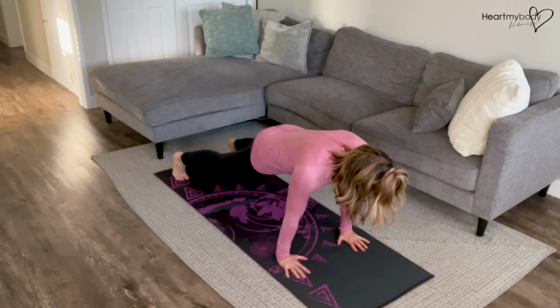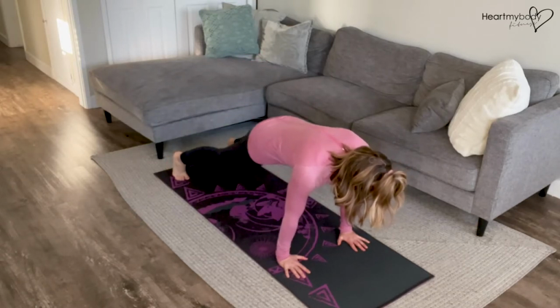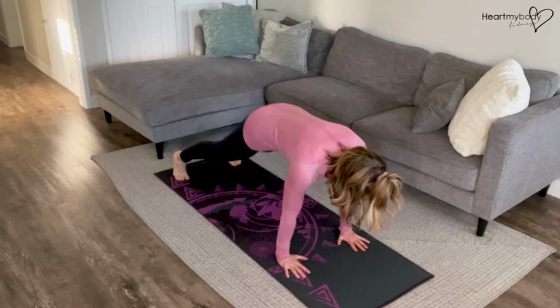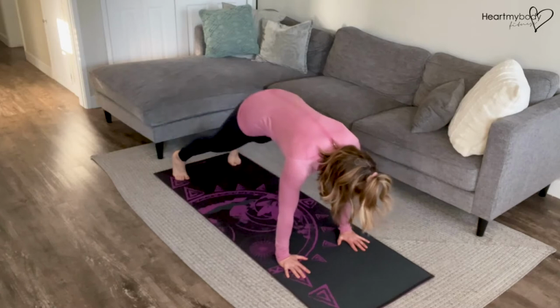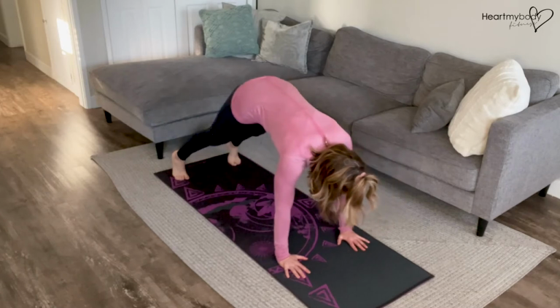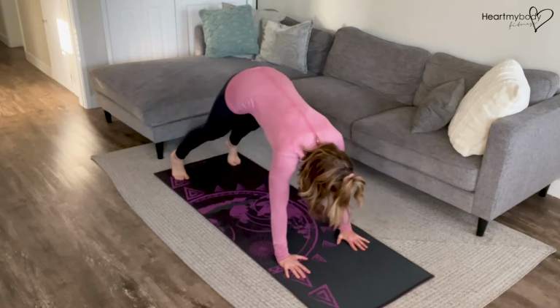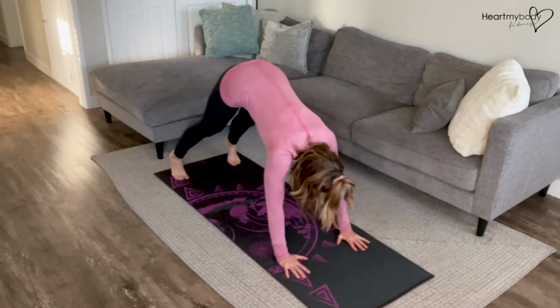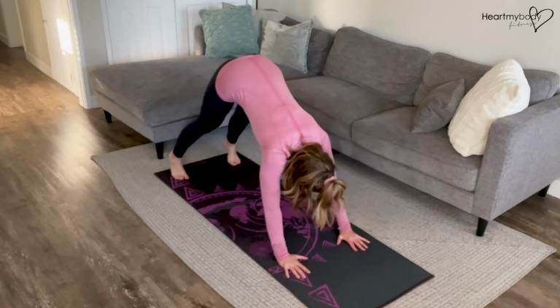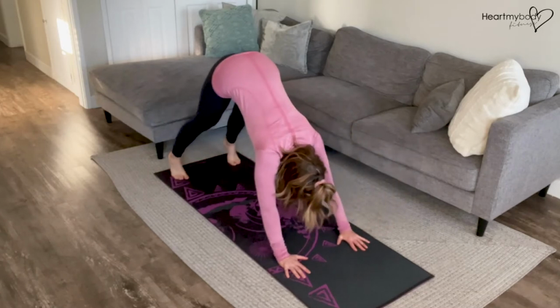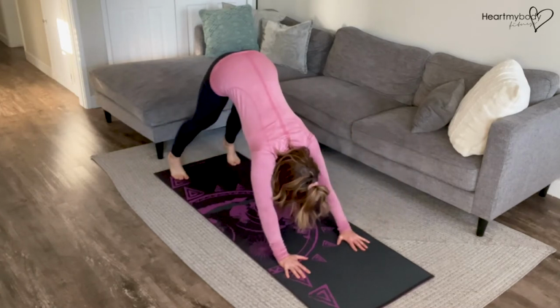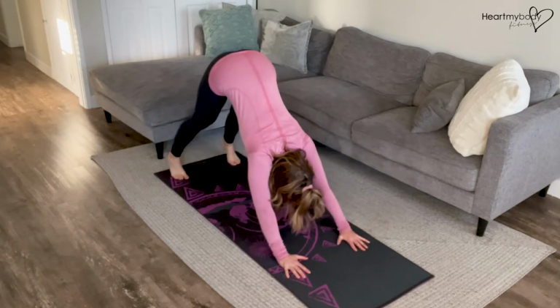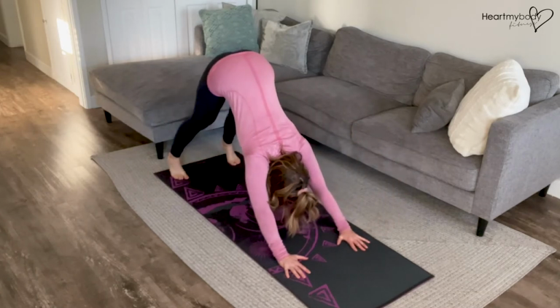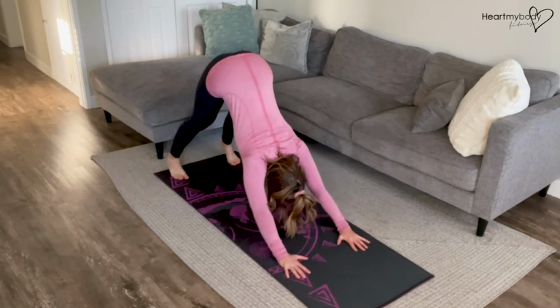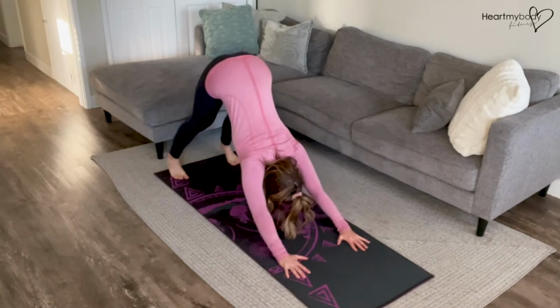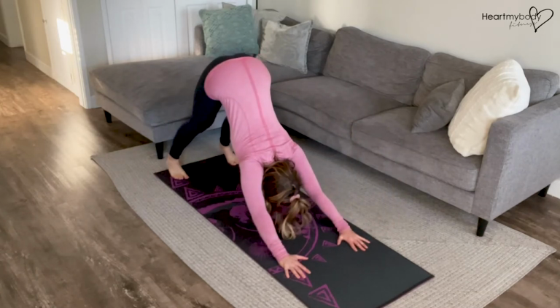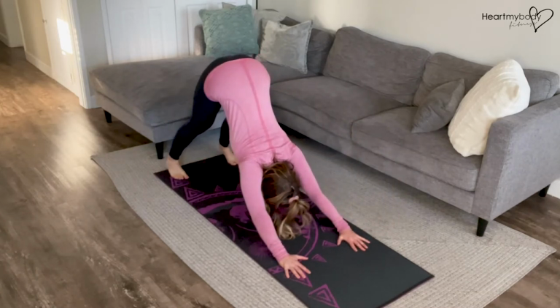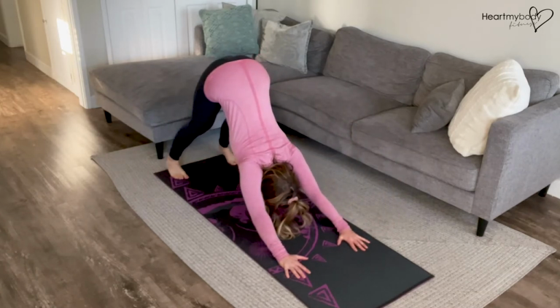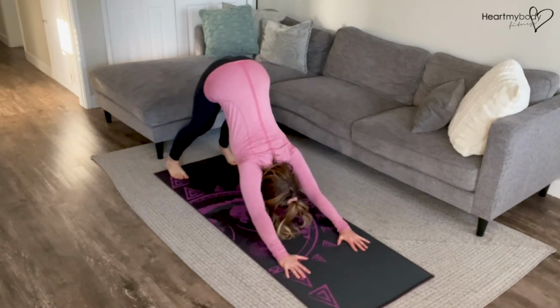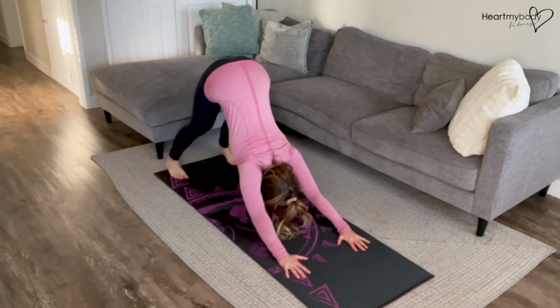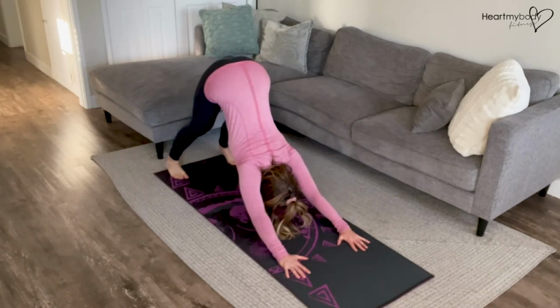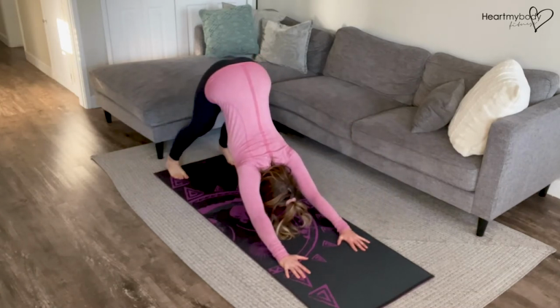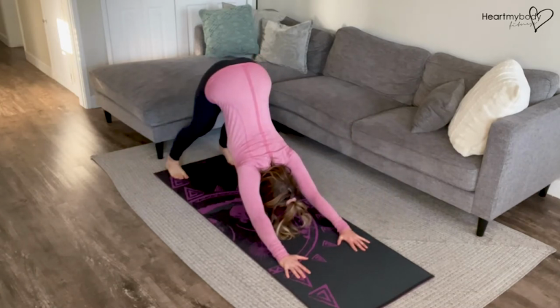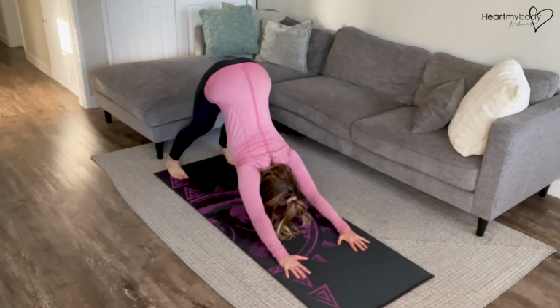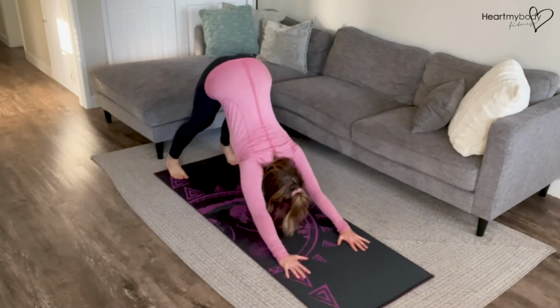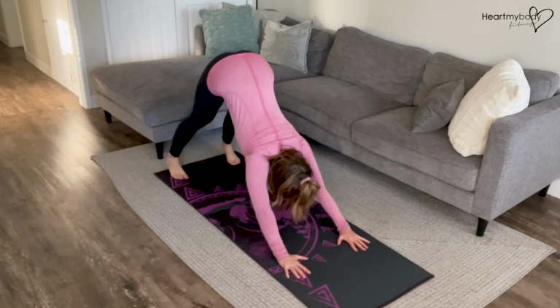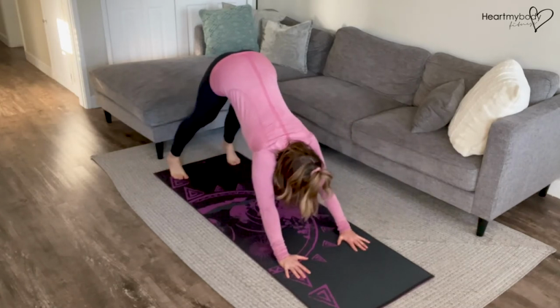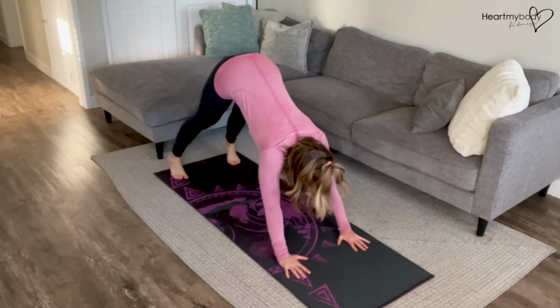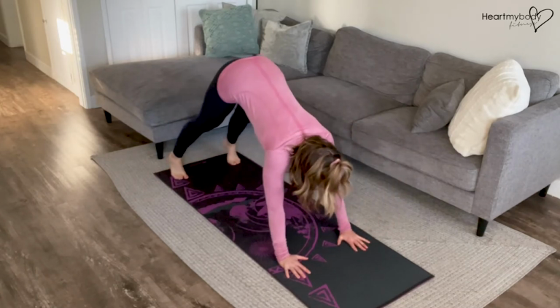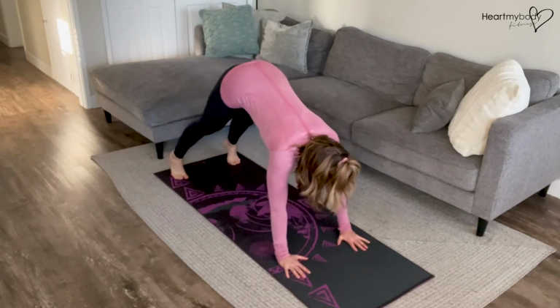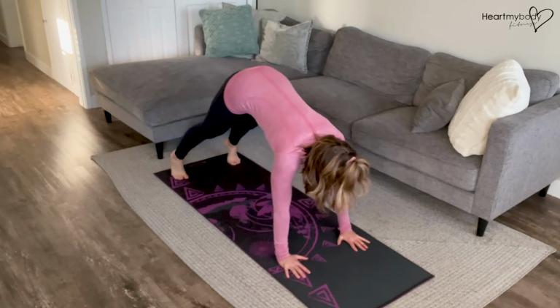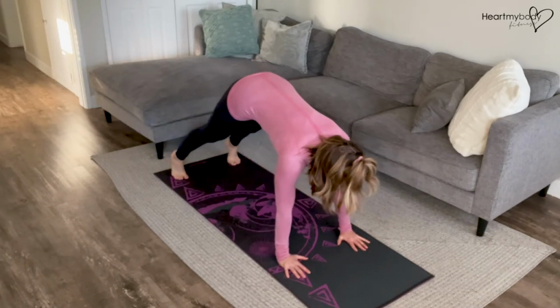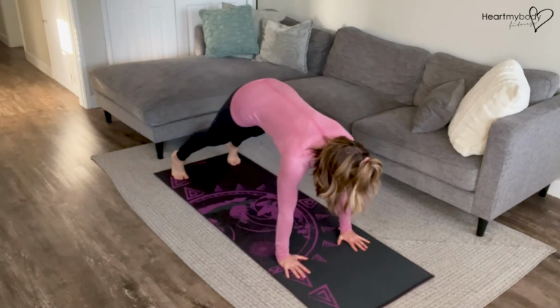Exhale back. And inhale forward into plank.